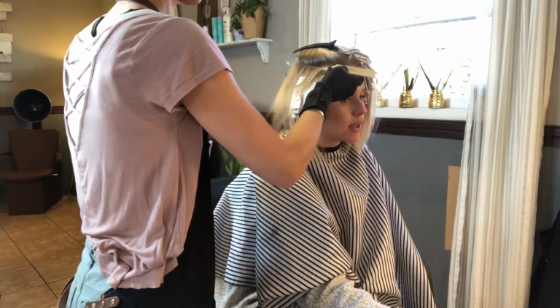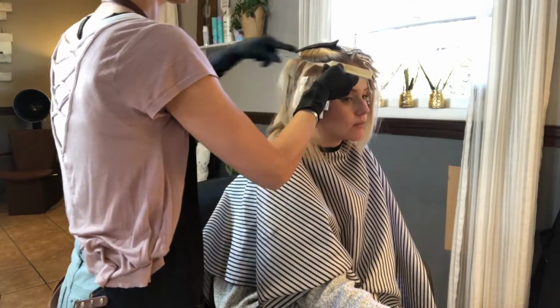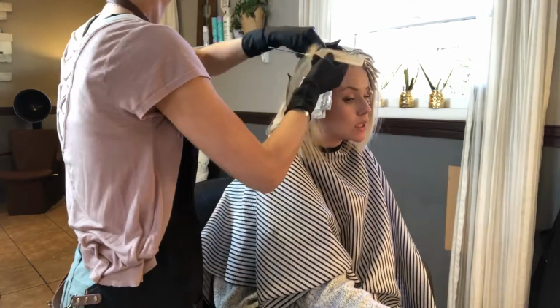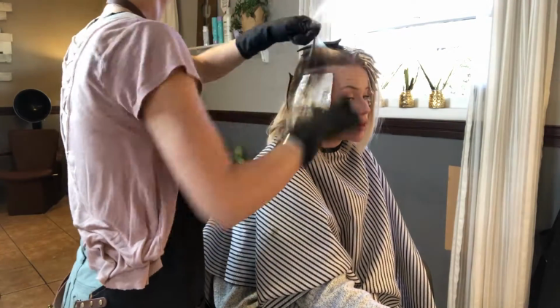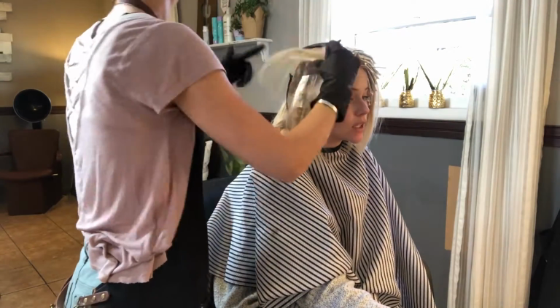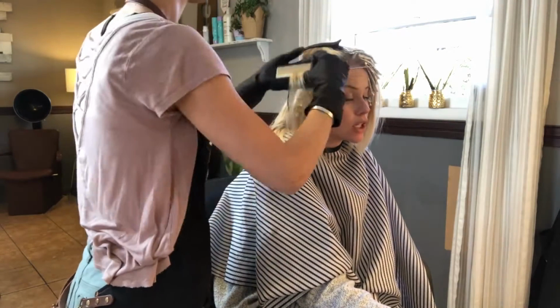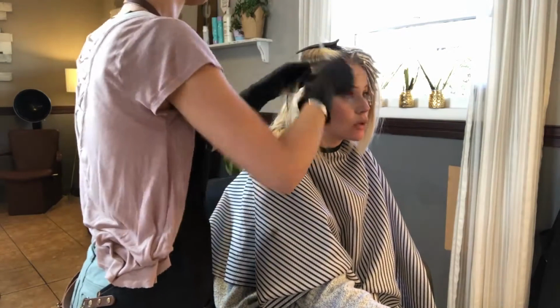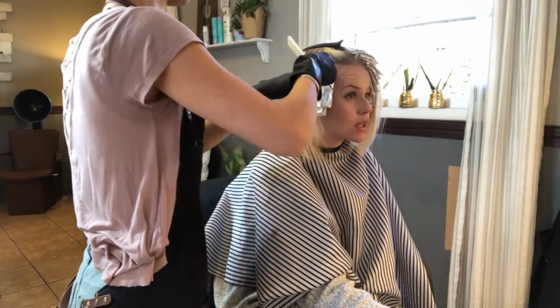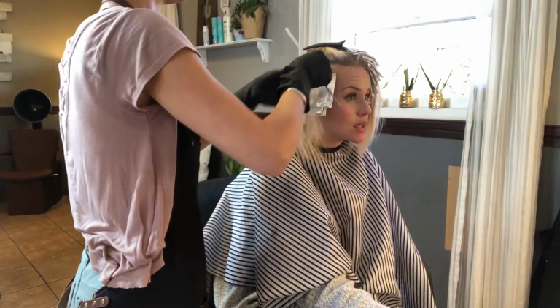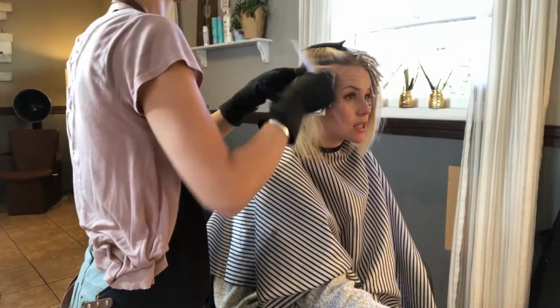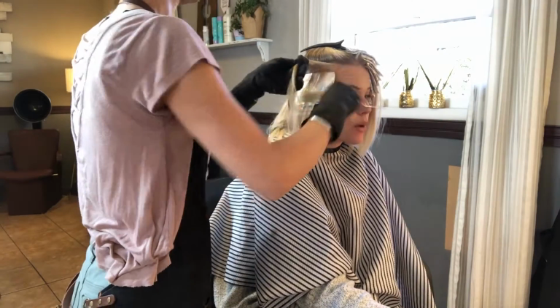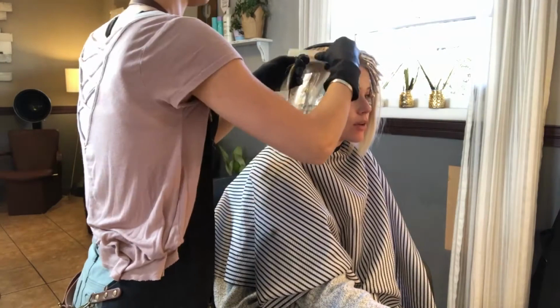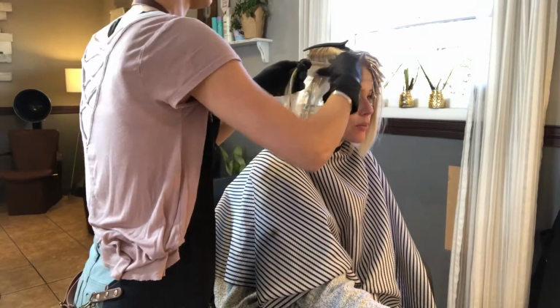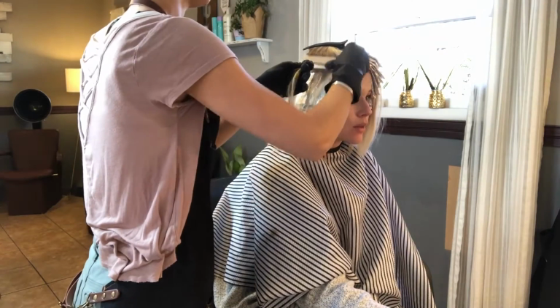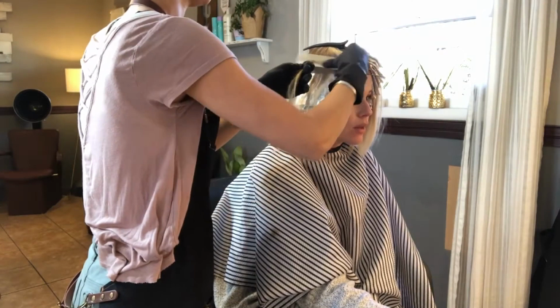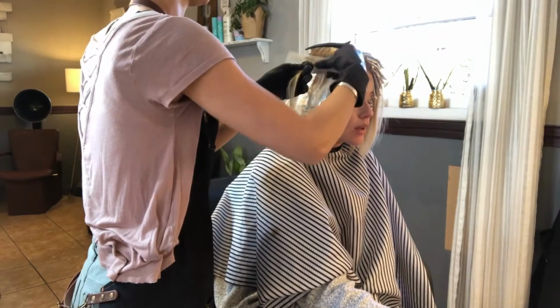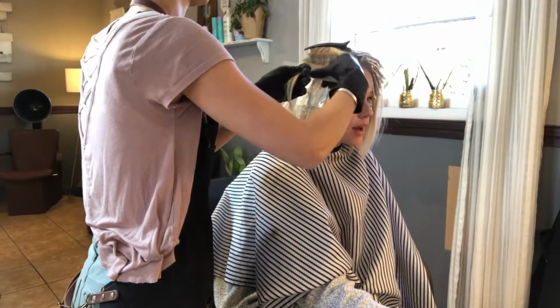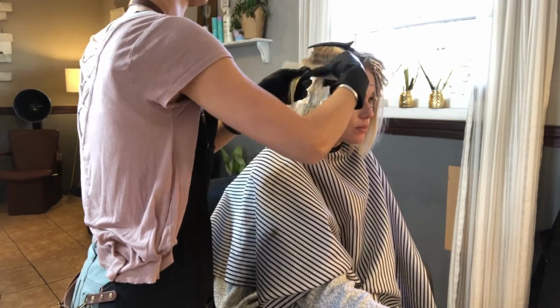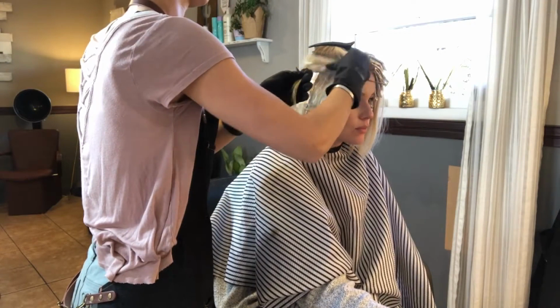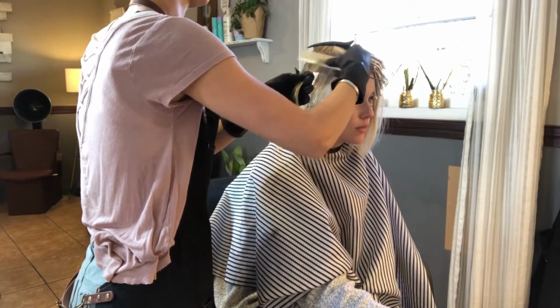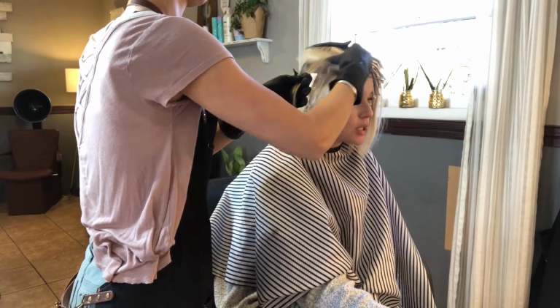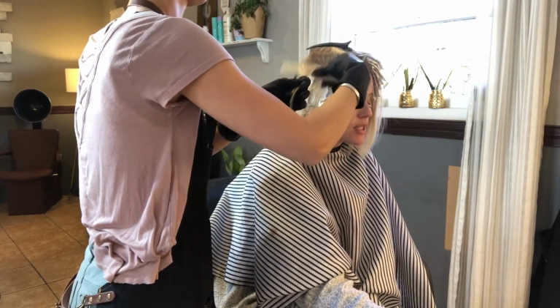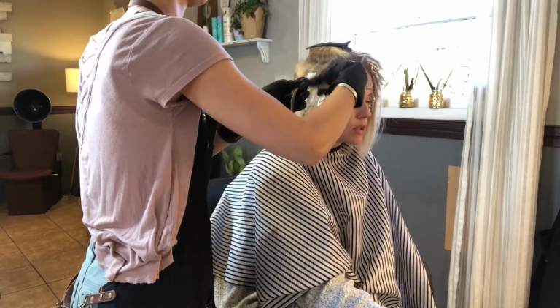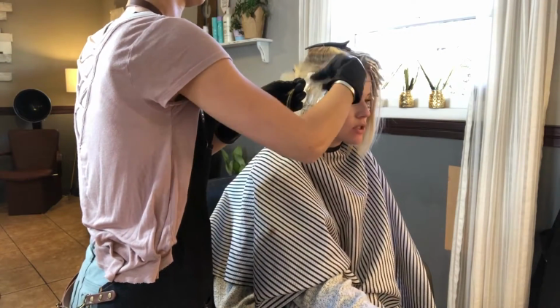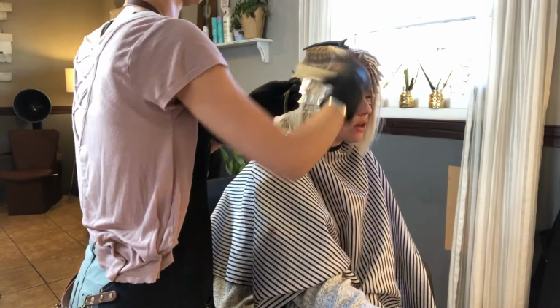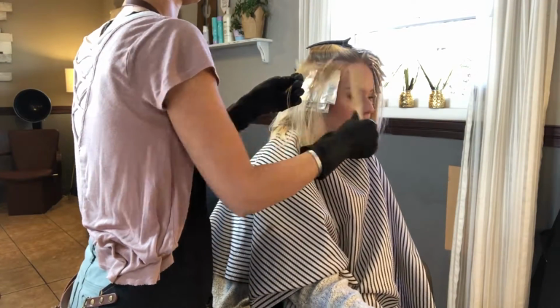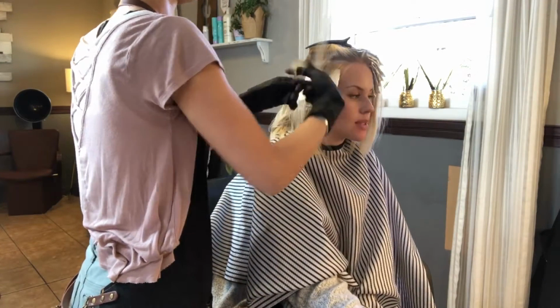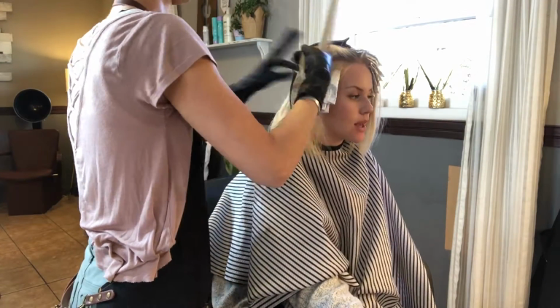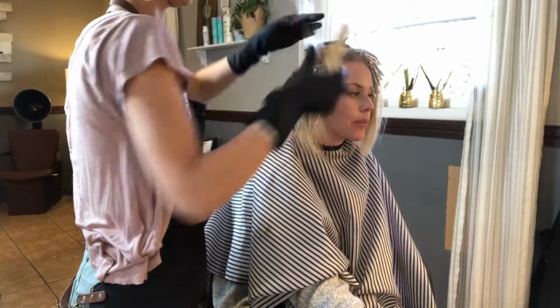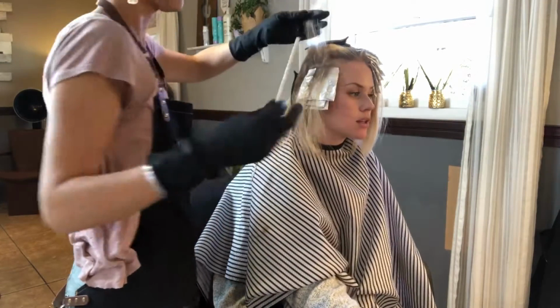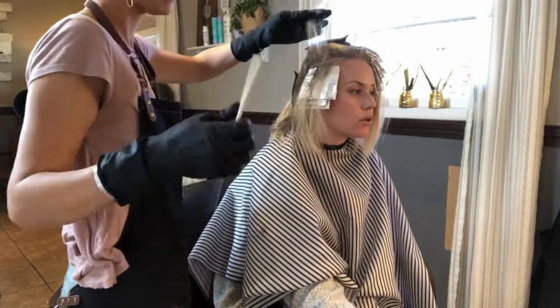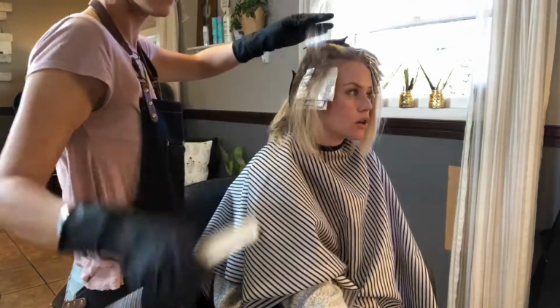At the shampoo bowl, I will do the second process to the pH Bonder.